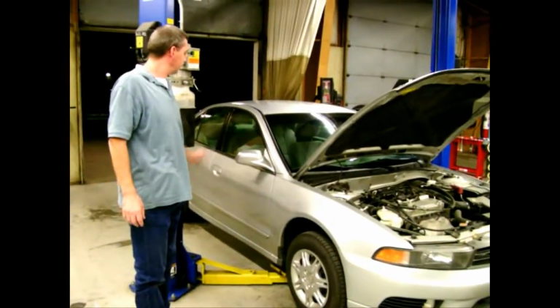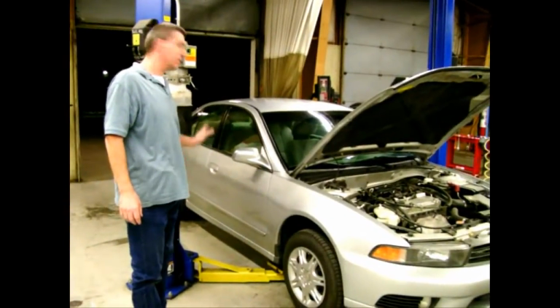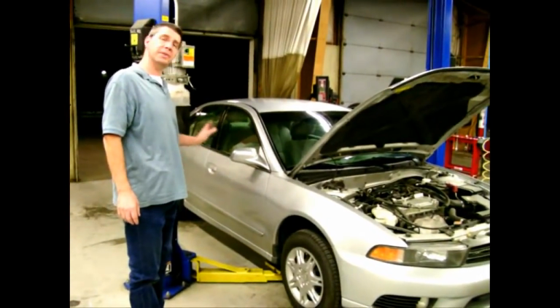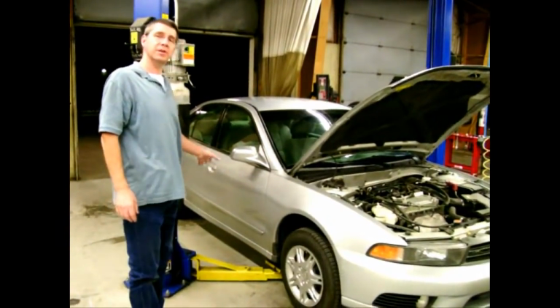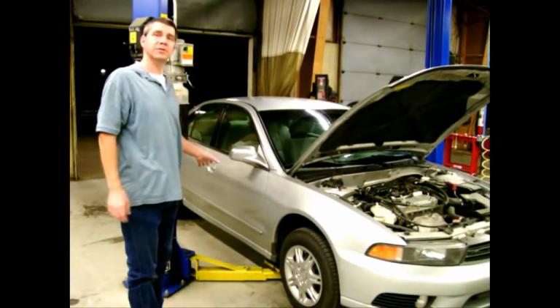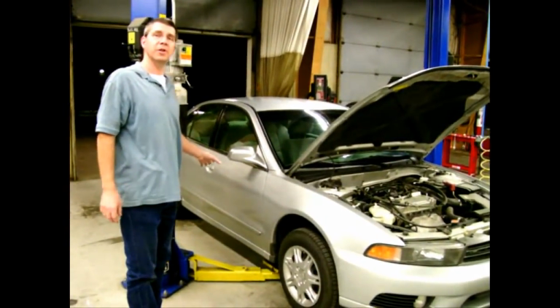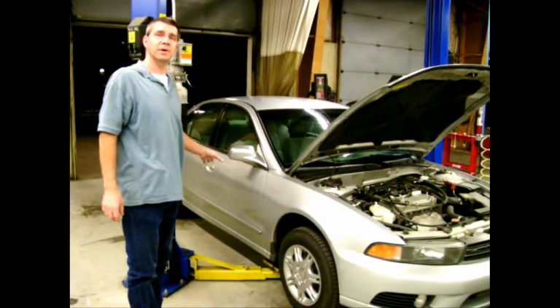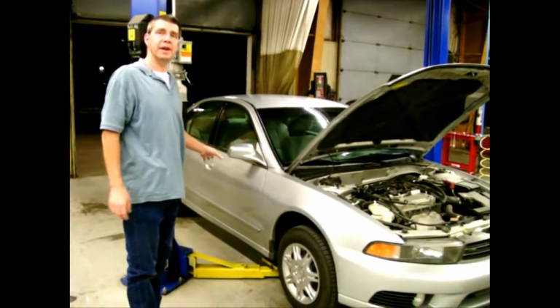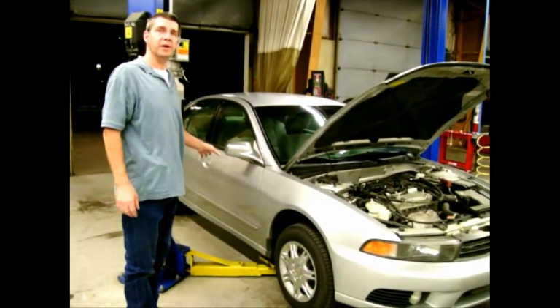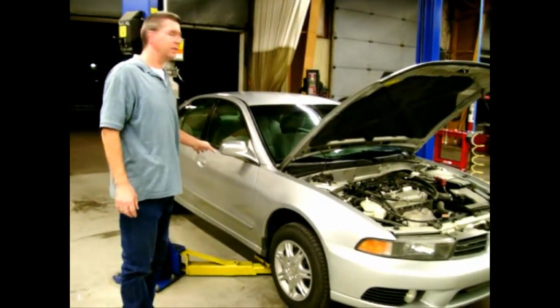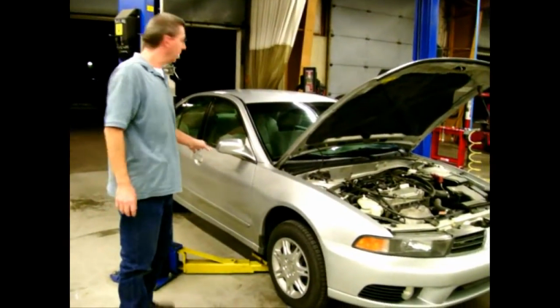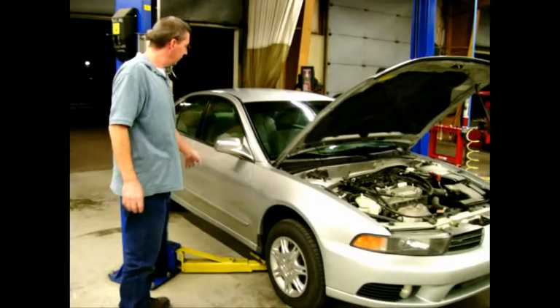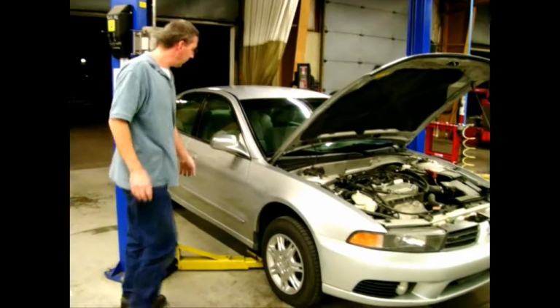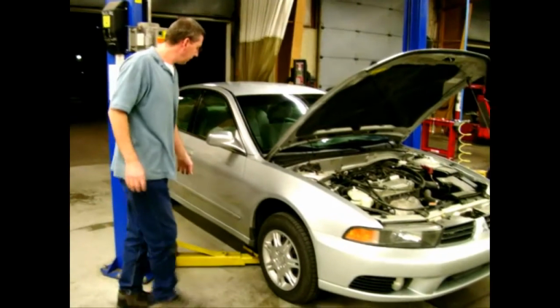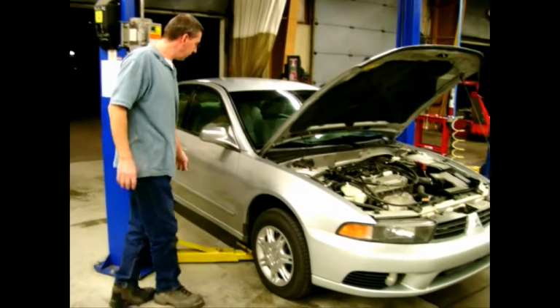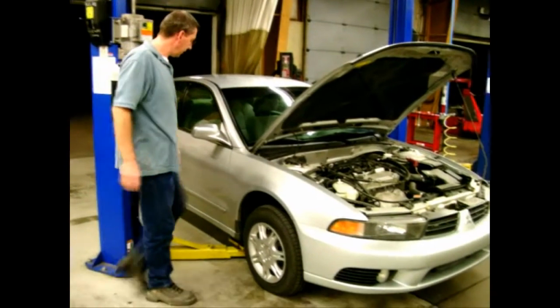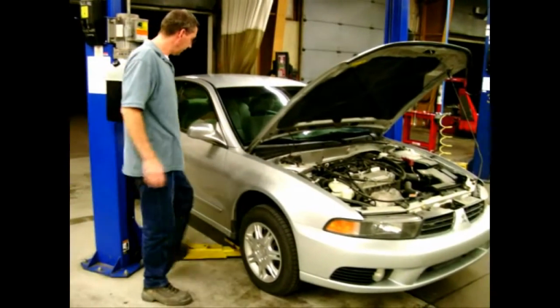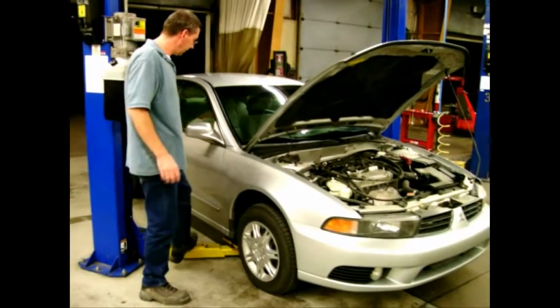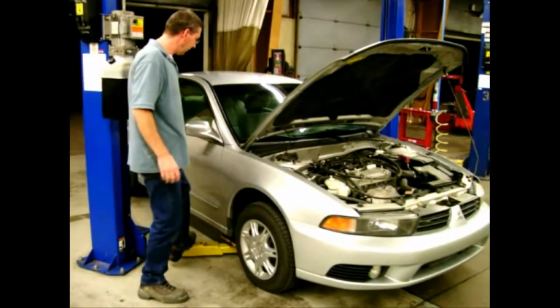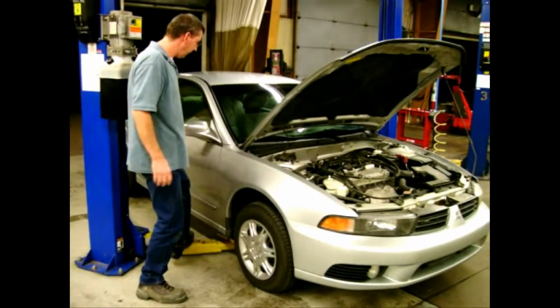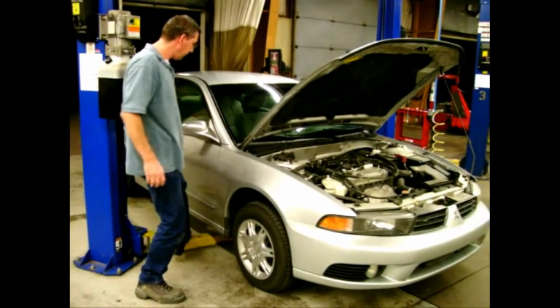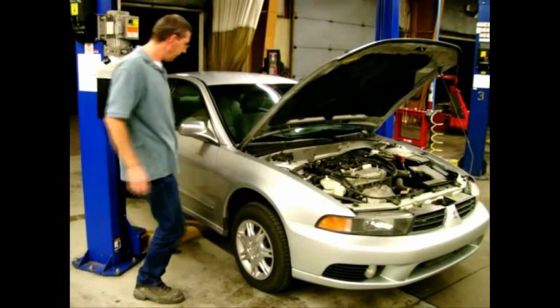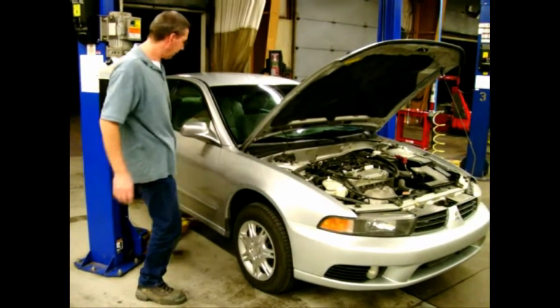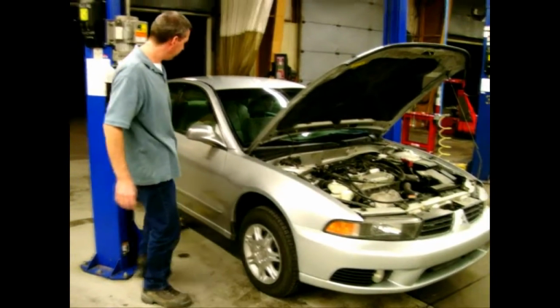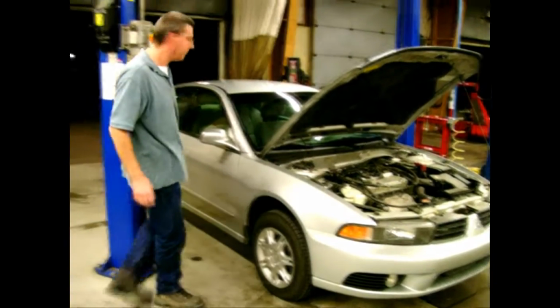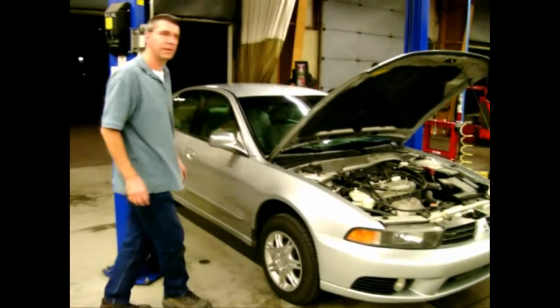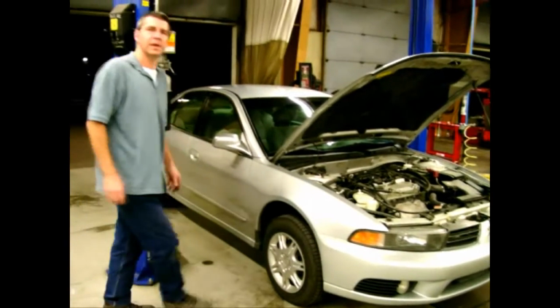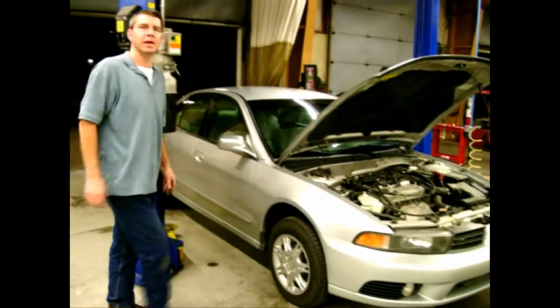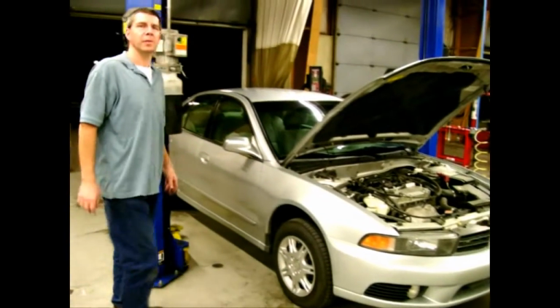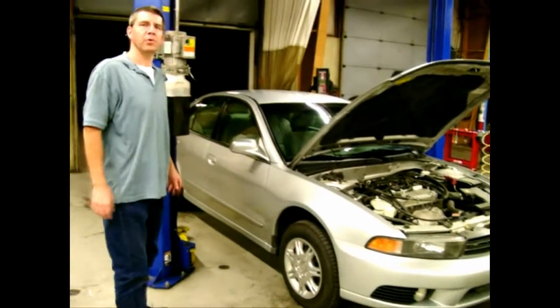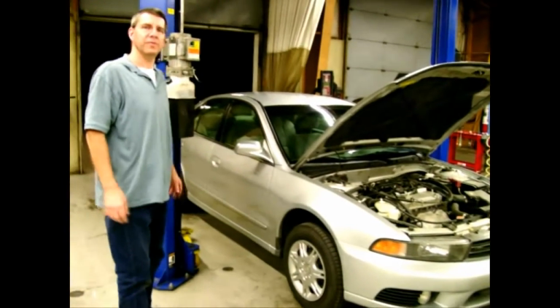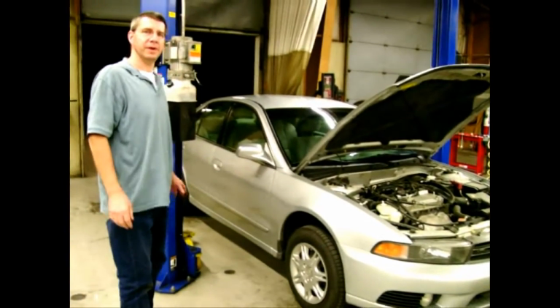When the vehicle is all the way down, you're ready to kick the pads back and pull the vehicle out.